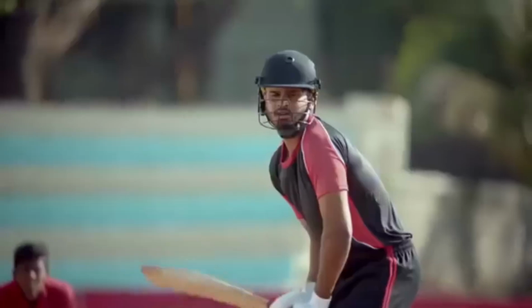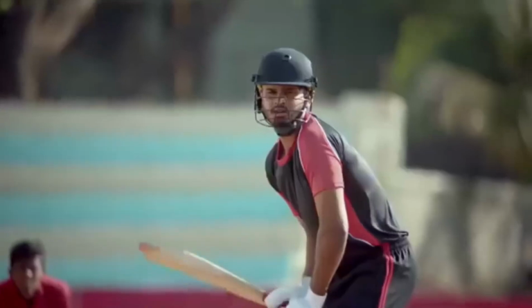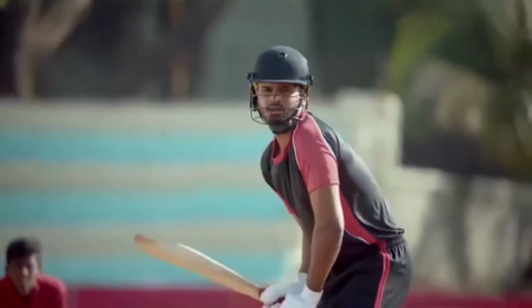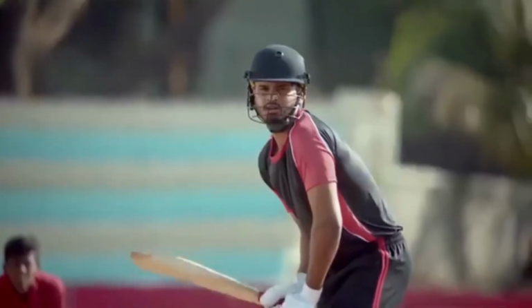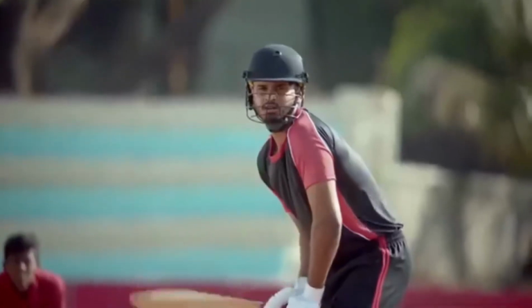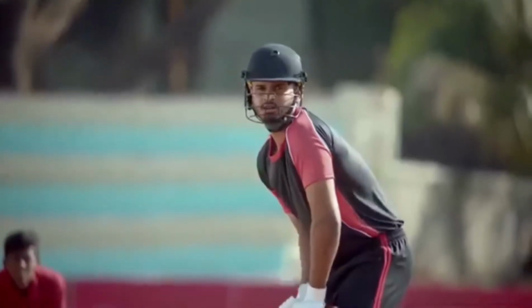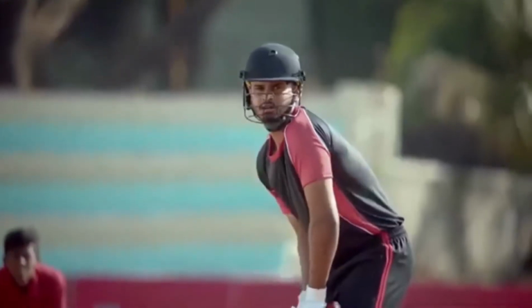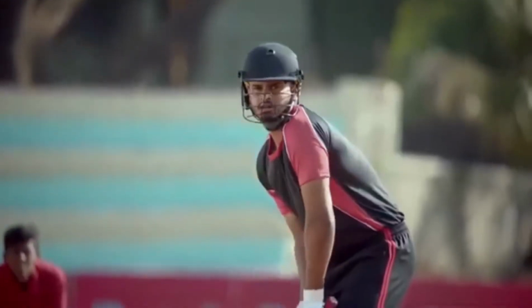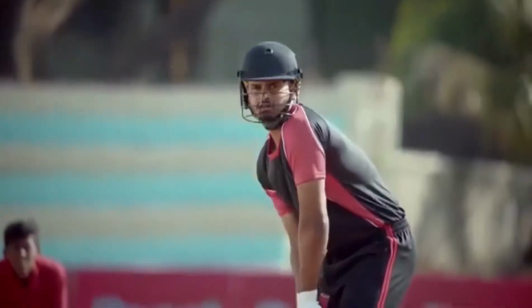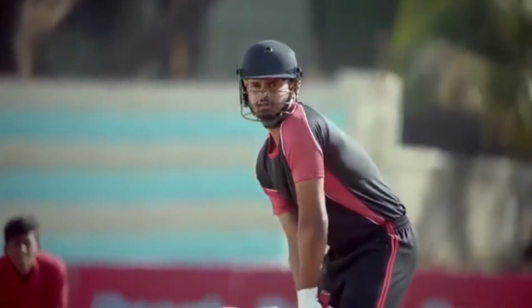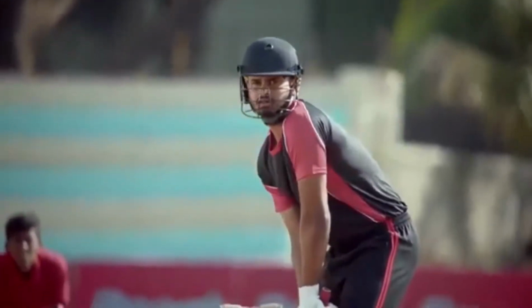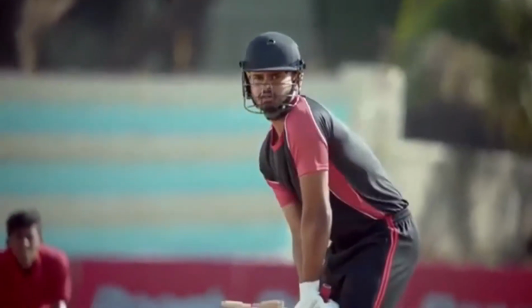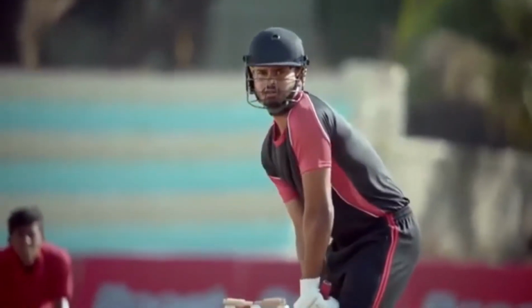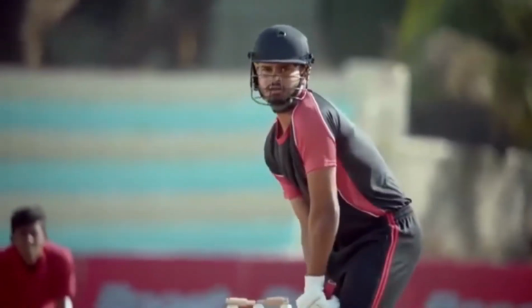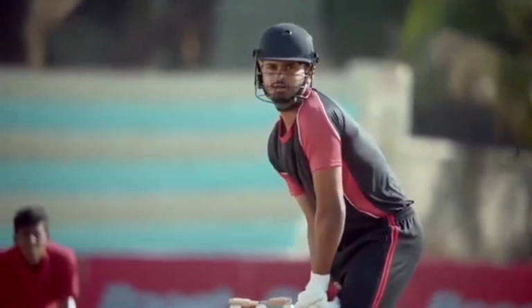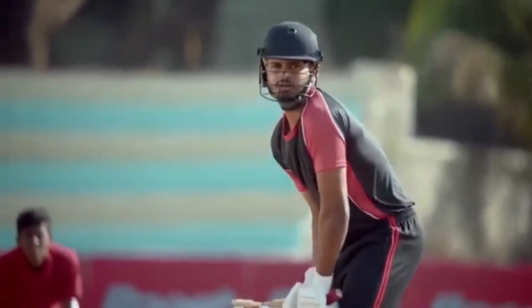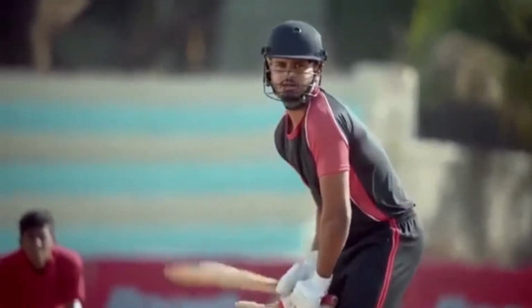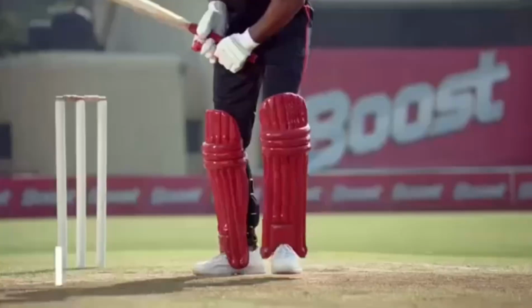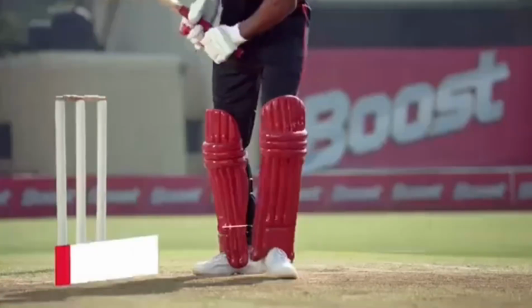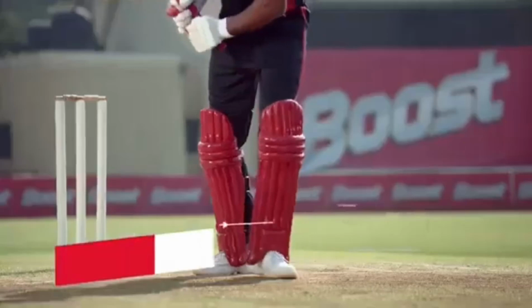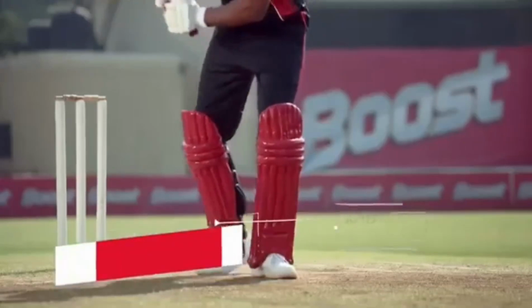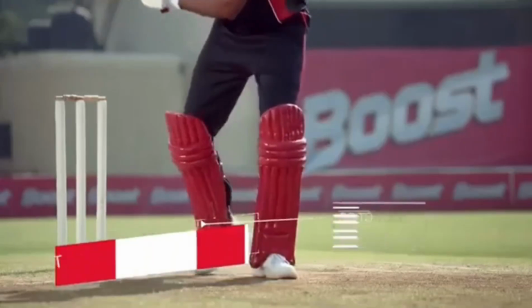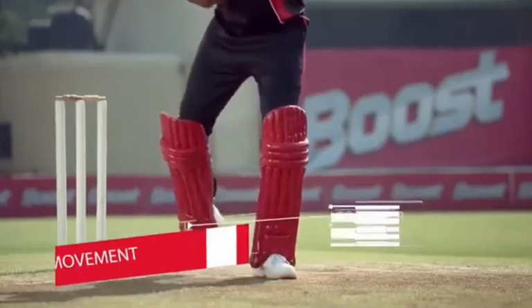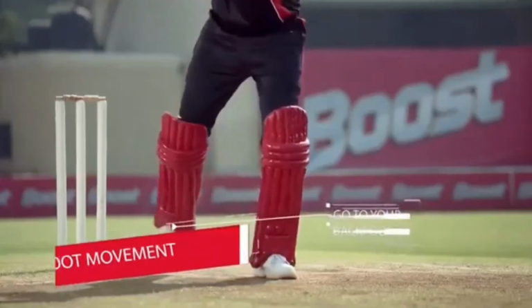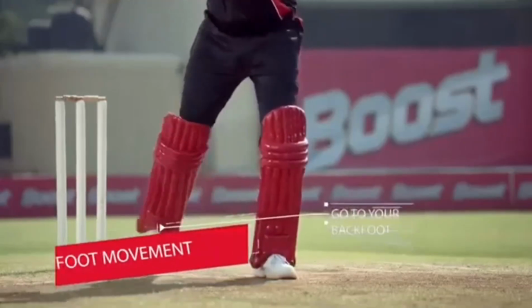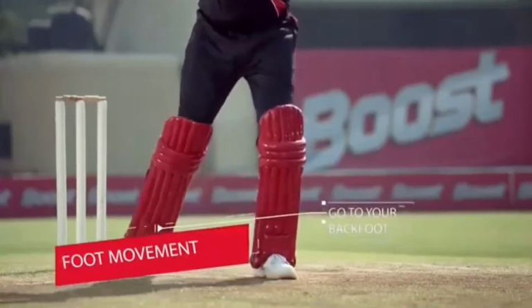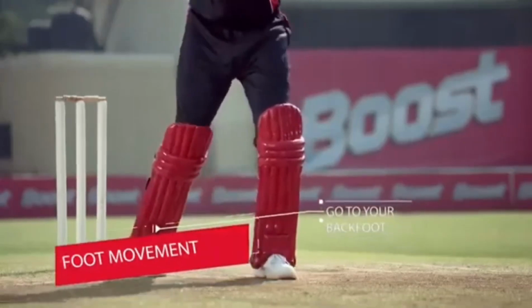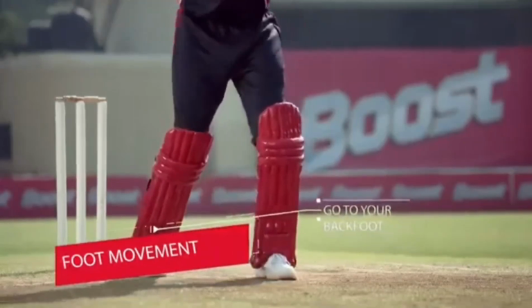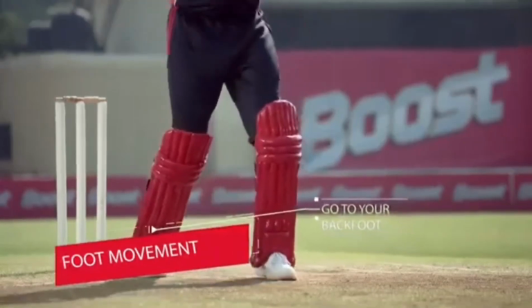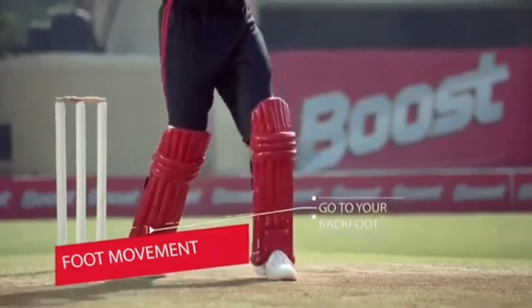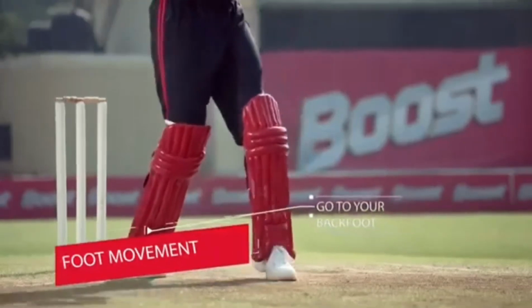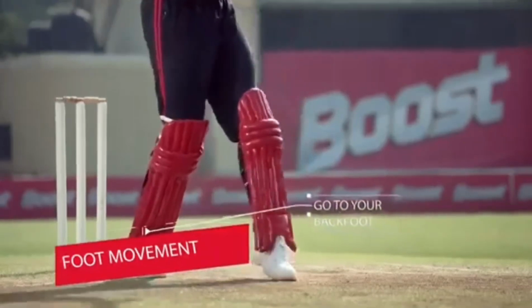As soon as you spot the short pitch delivery, go to your back foot and open your chest with a high back lift.